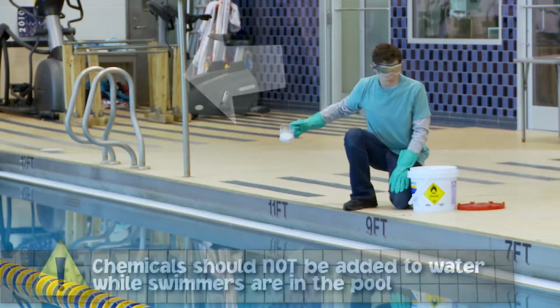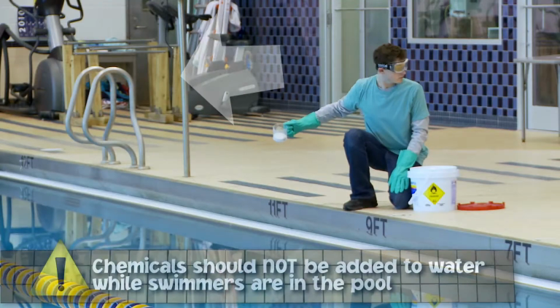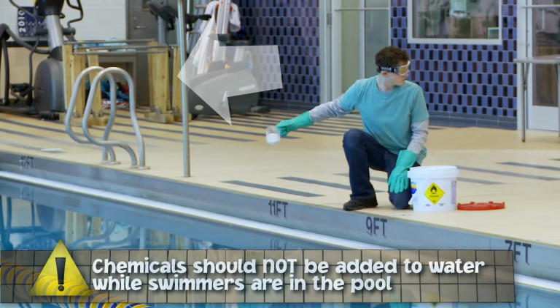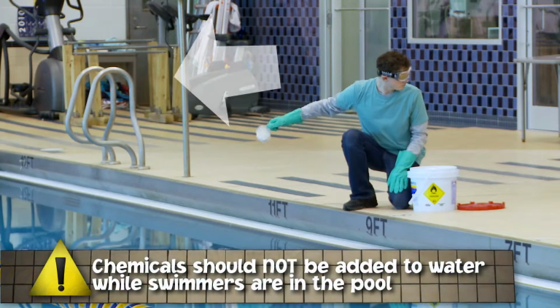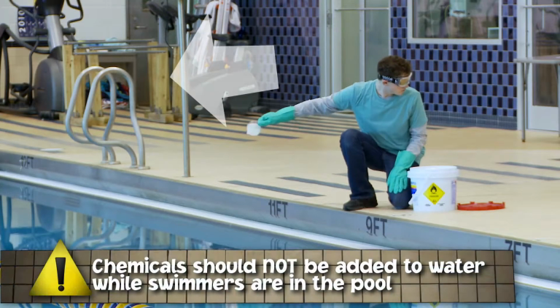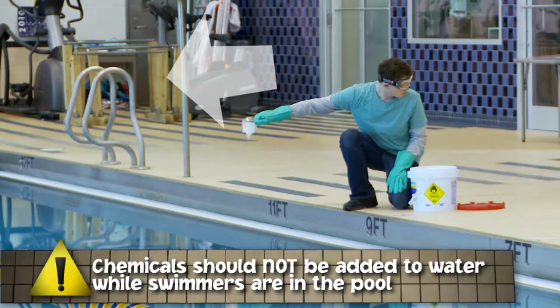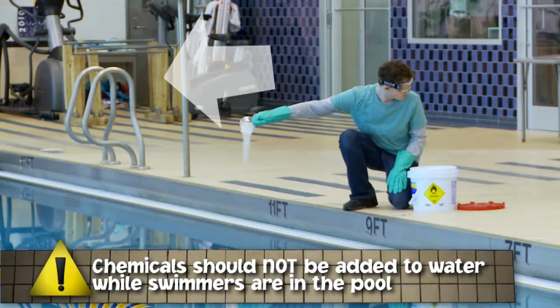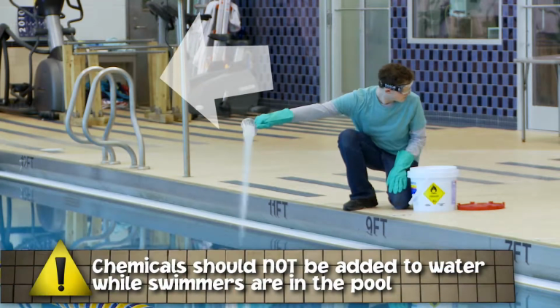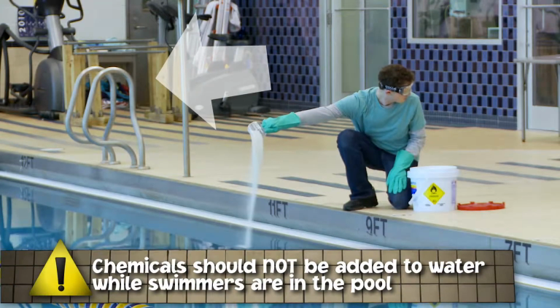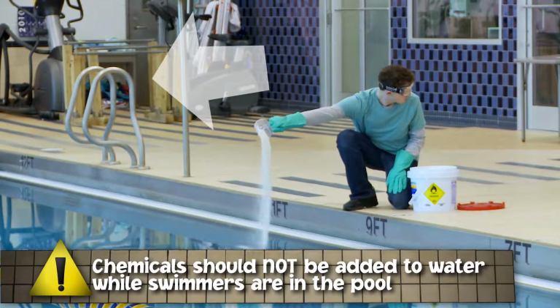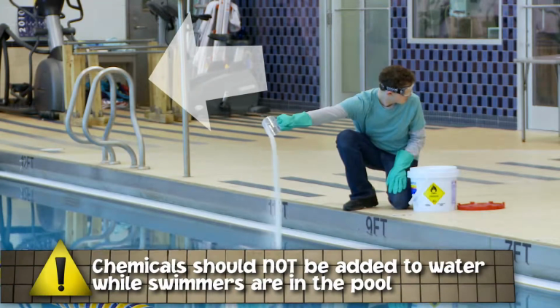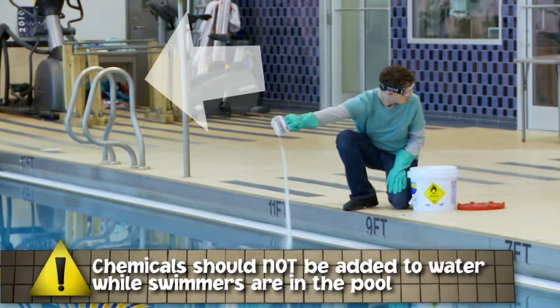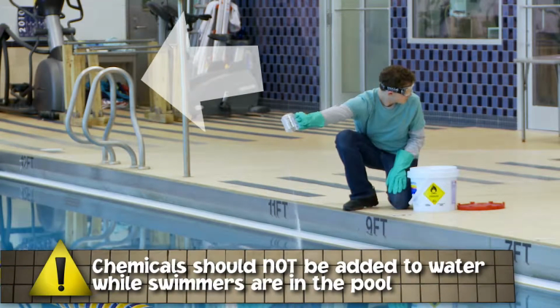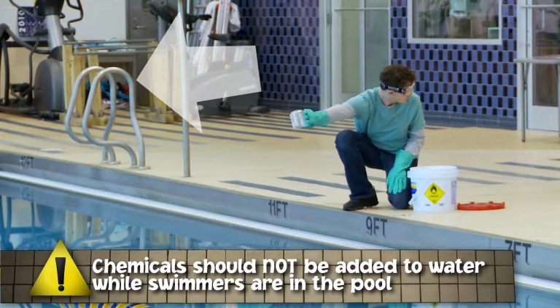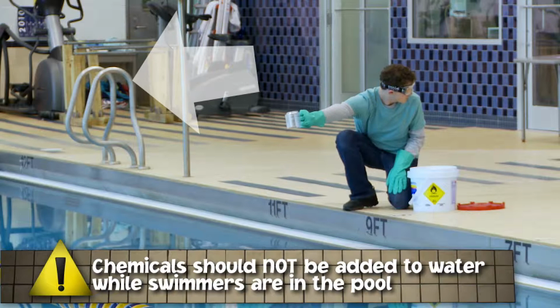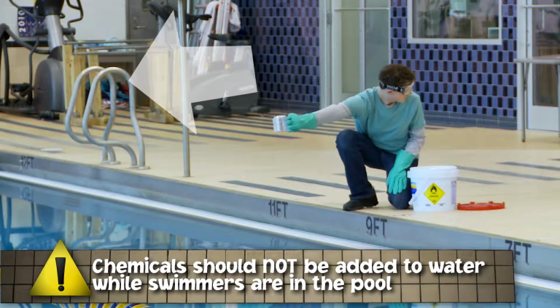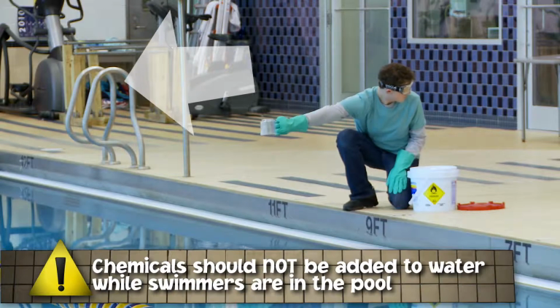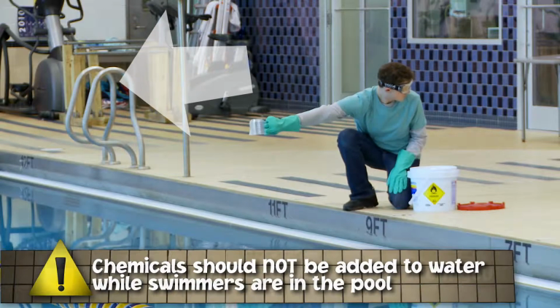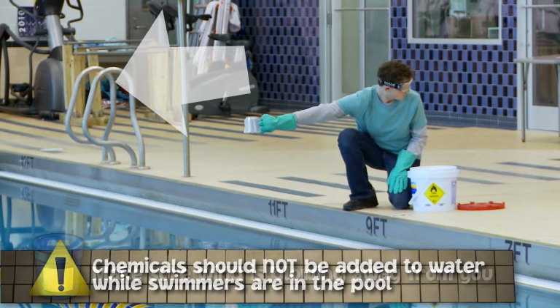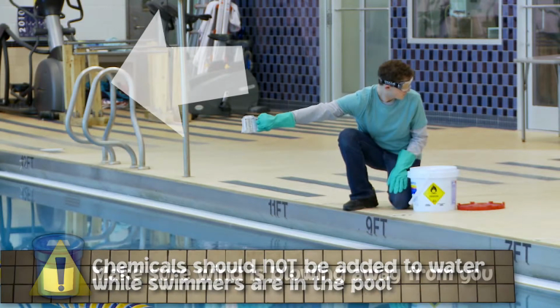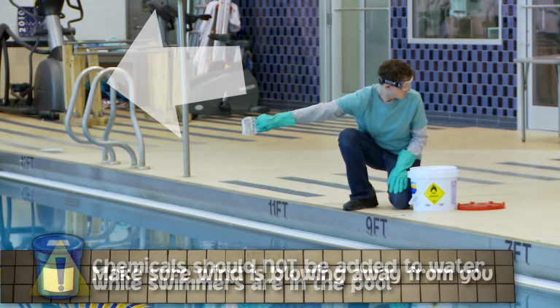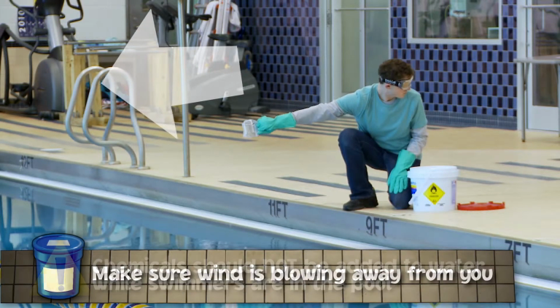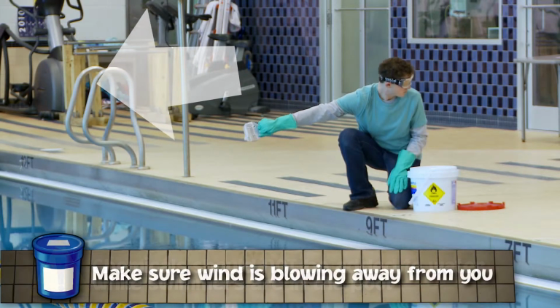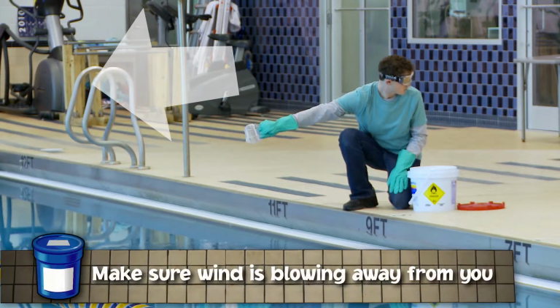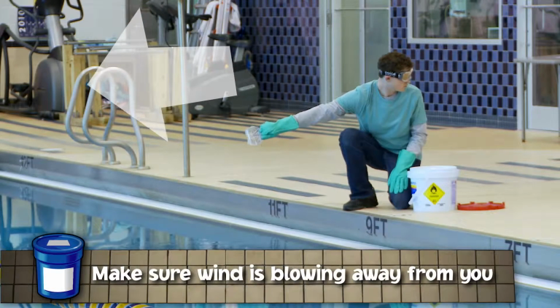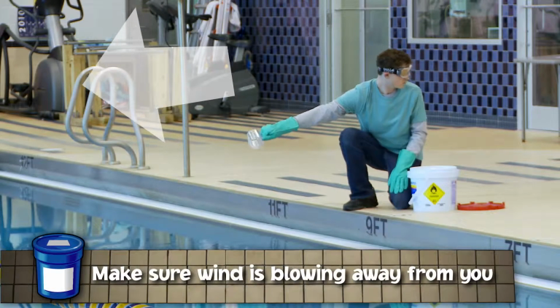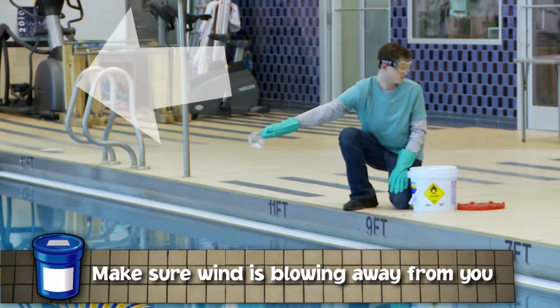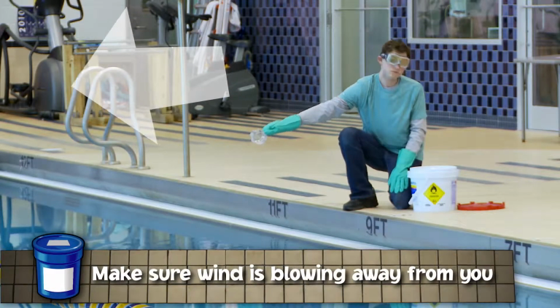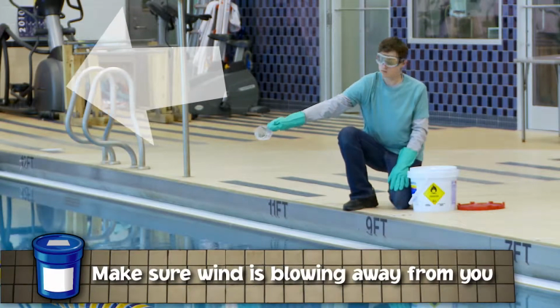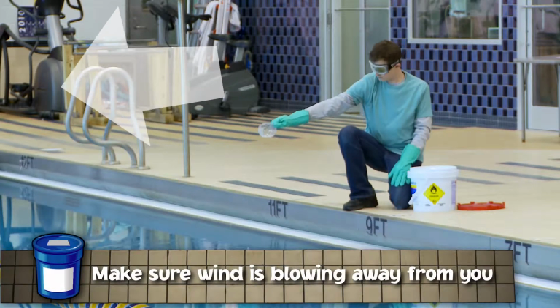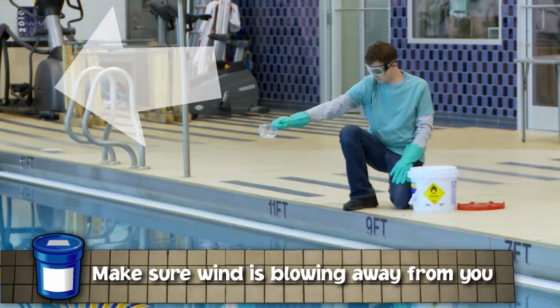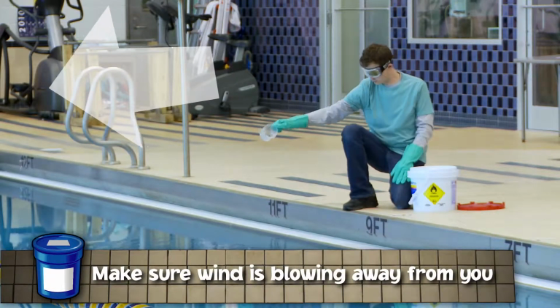If you must add a powdered chemical to the pool, make sure the wind is blowing away from you.